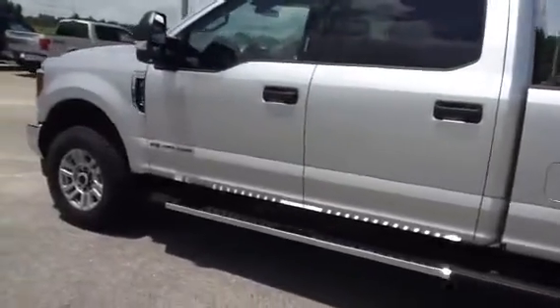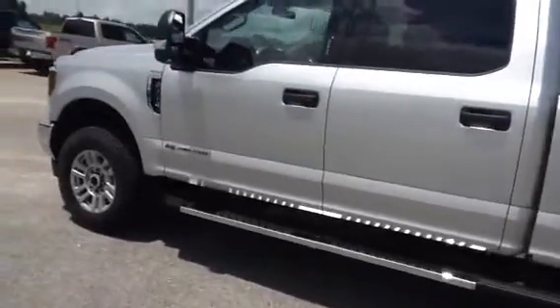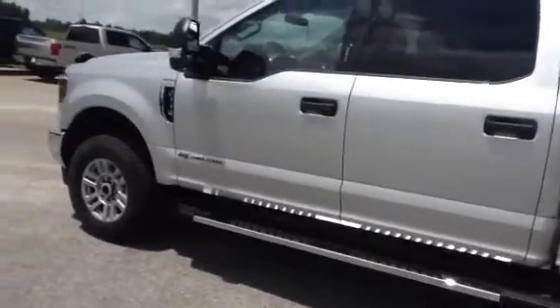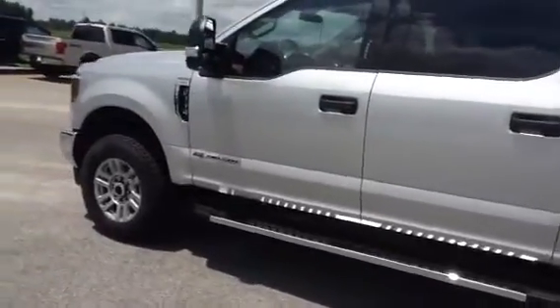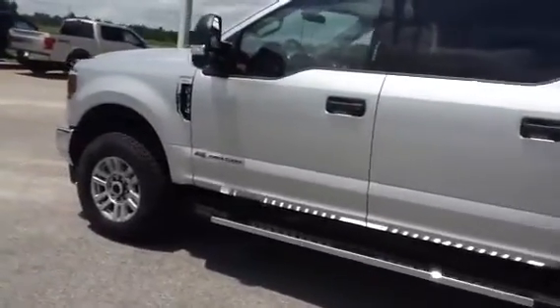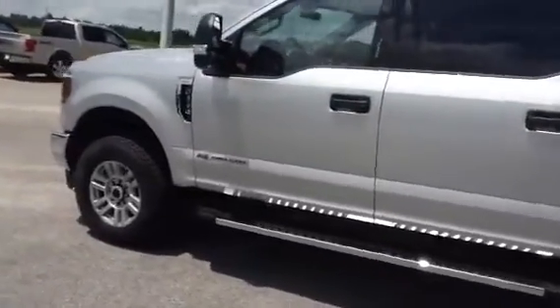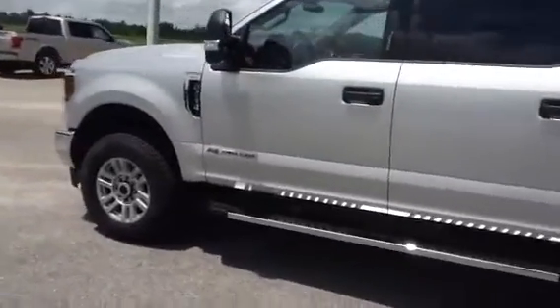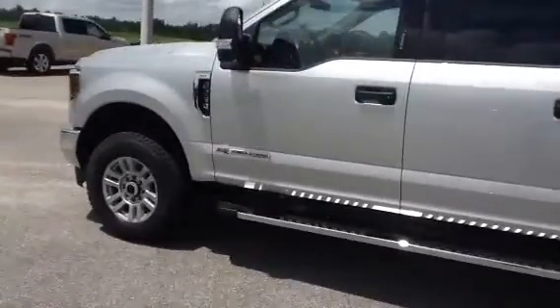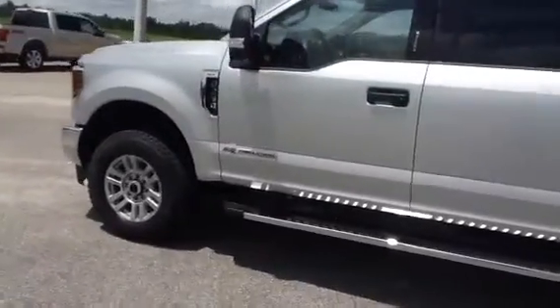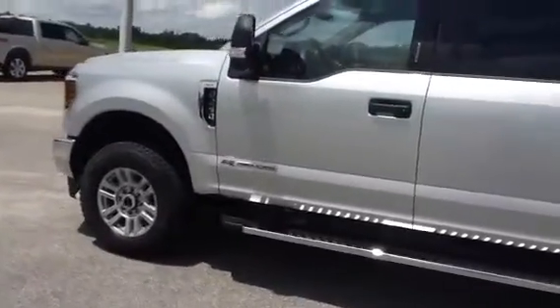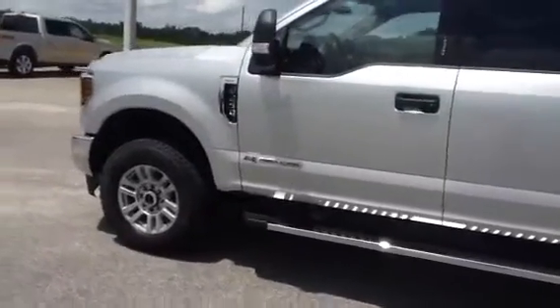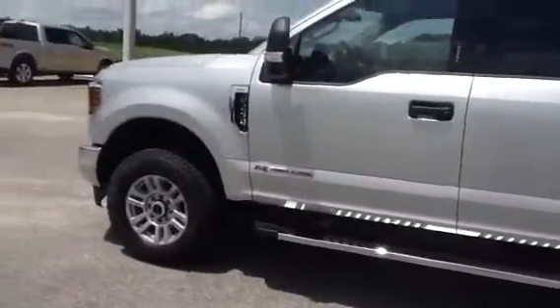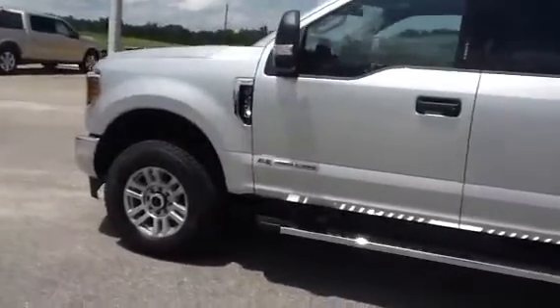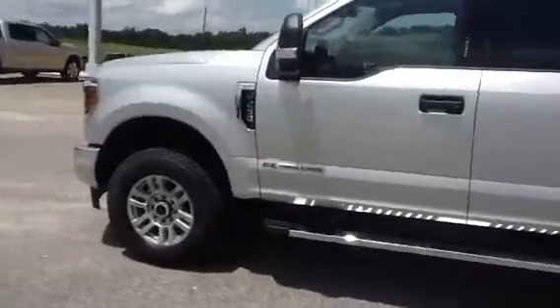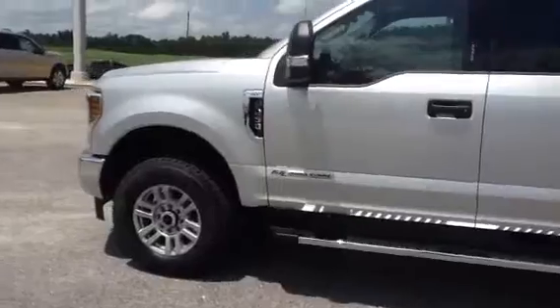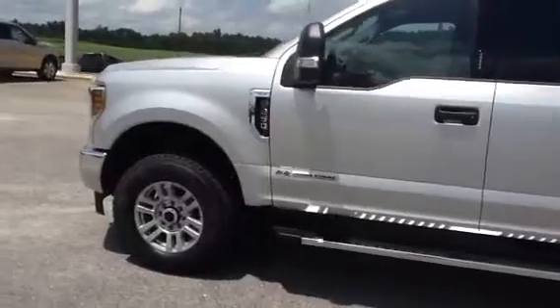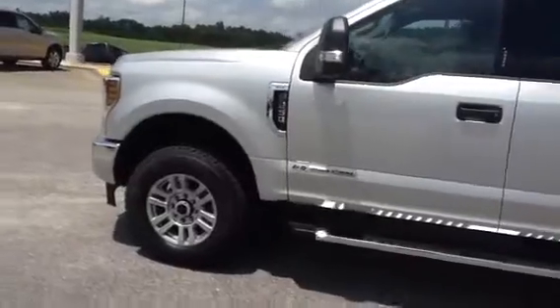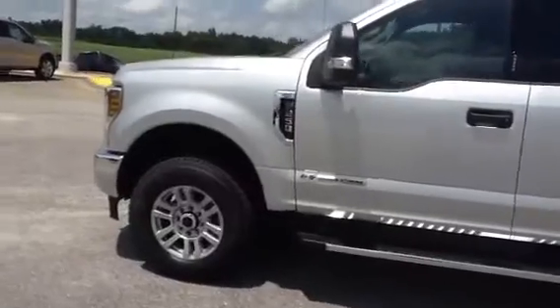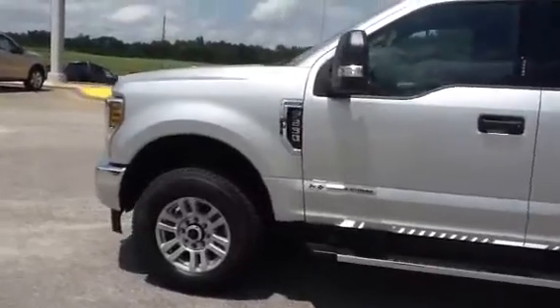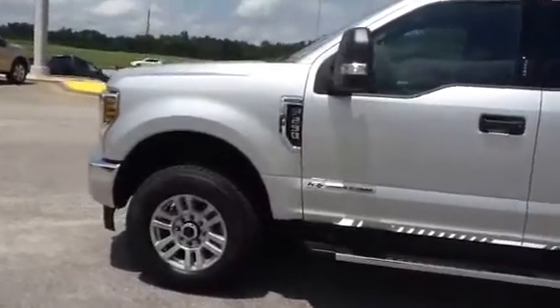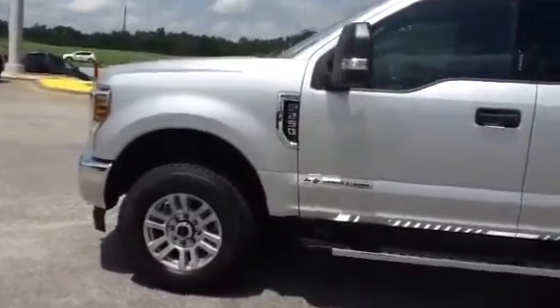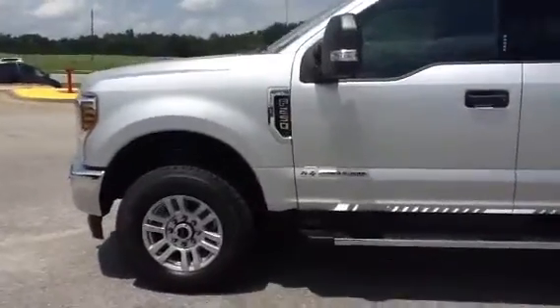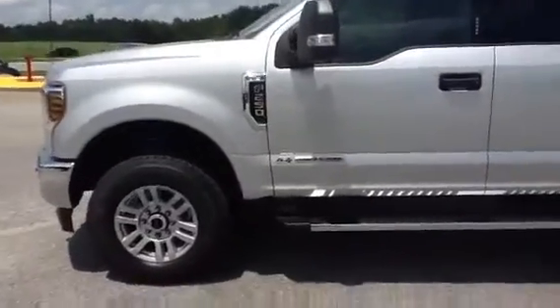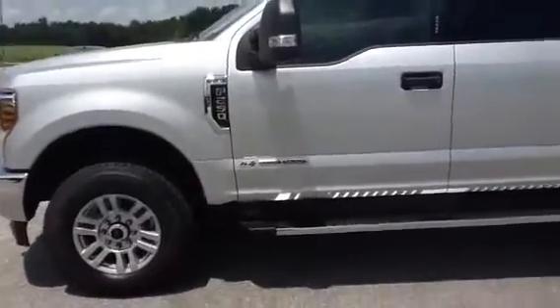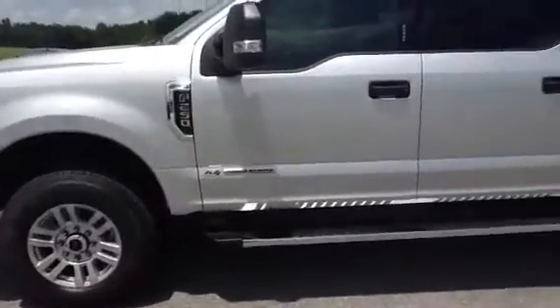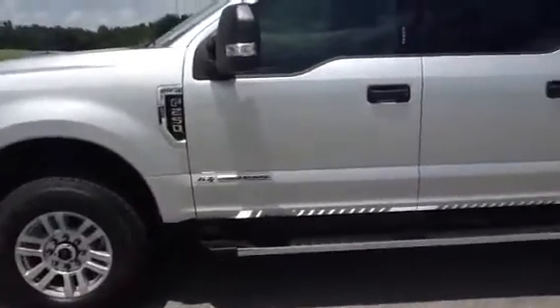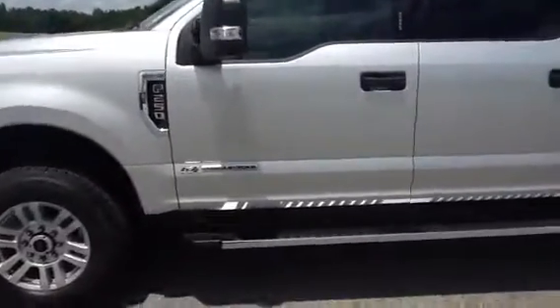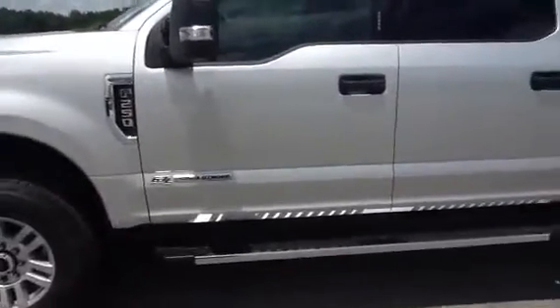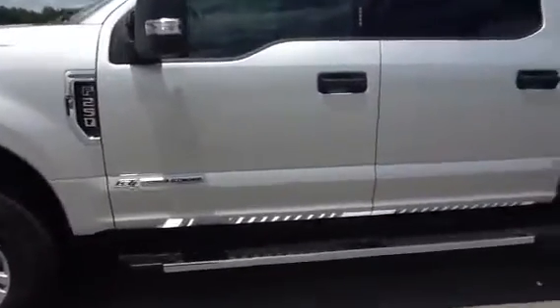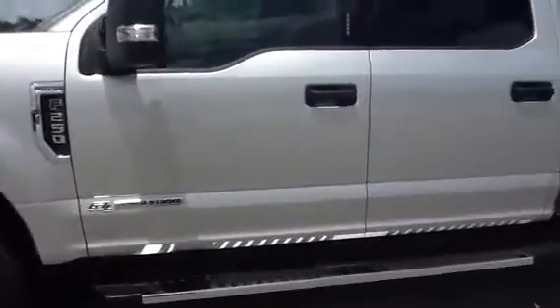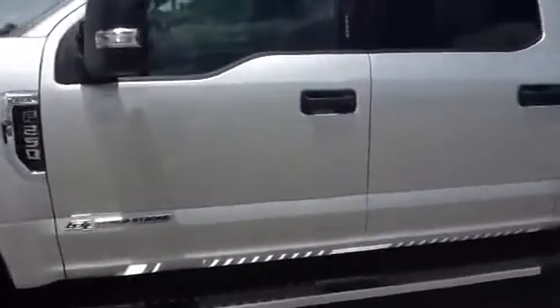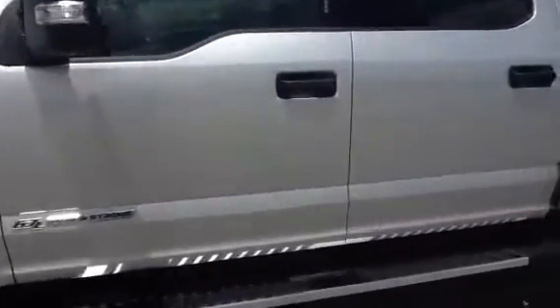It's always nice to be able to send a video so someone can see what they're interested in. They can see it. Let me go ahead and open up the driver's door for you.